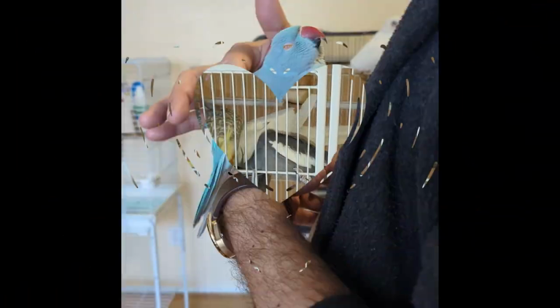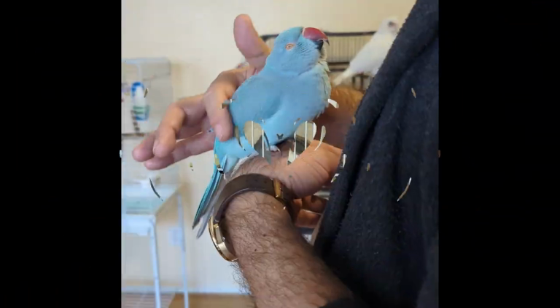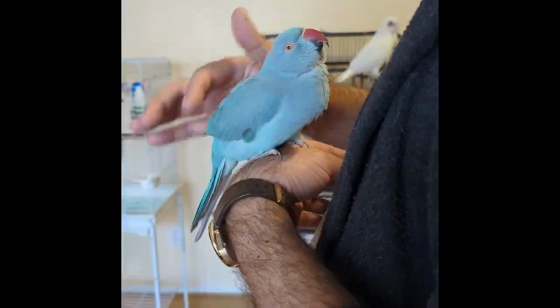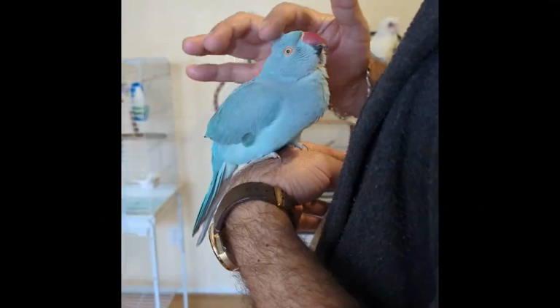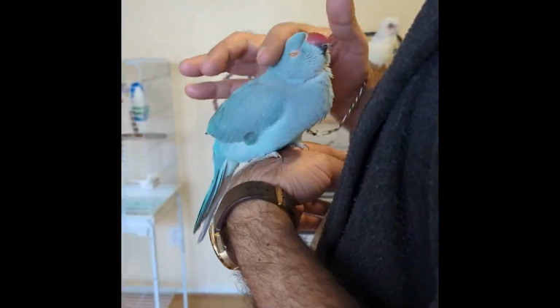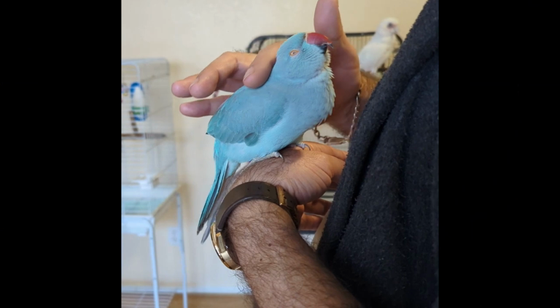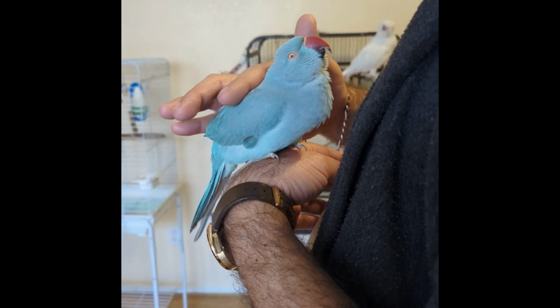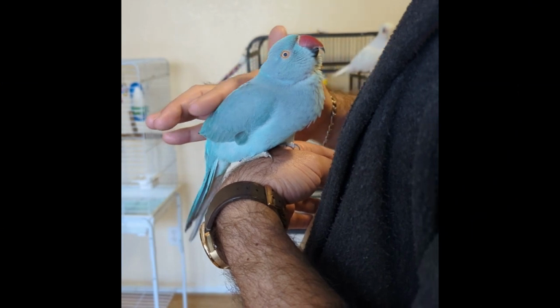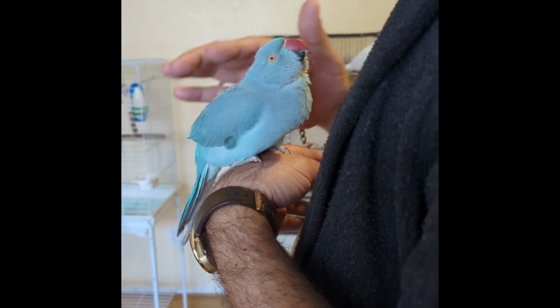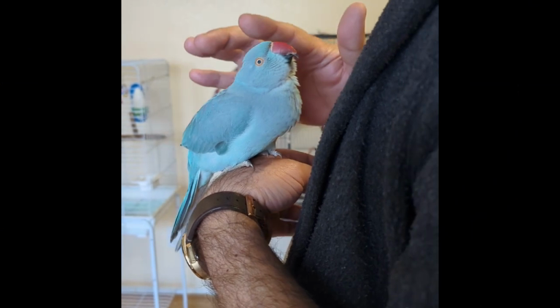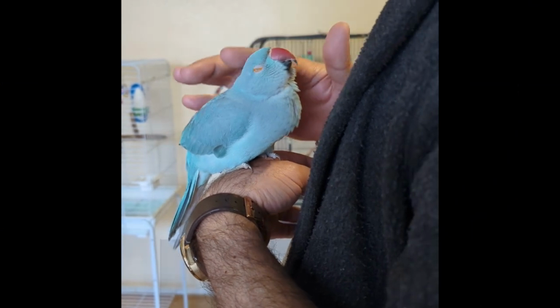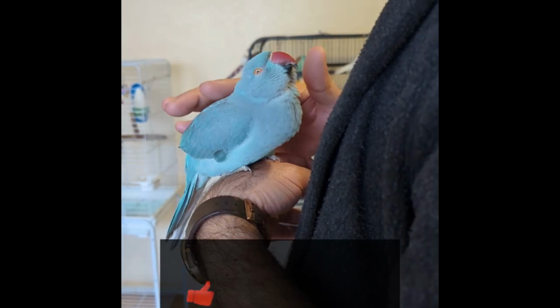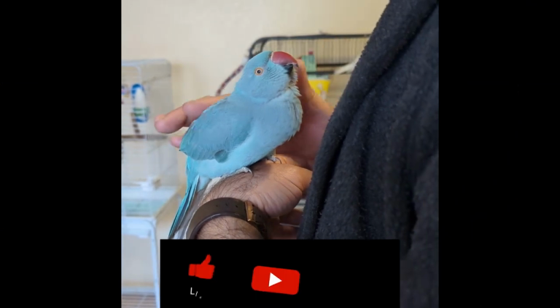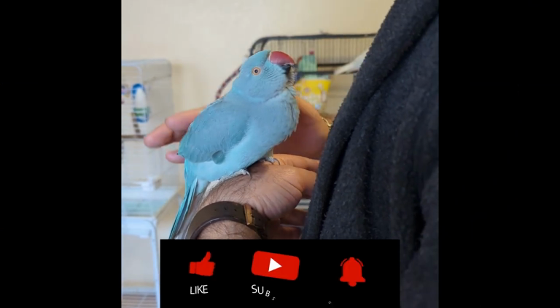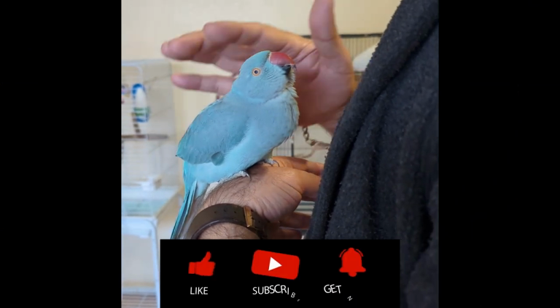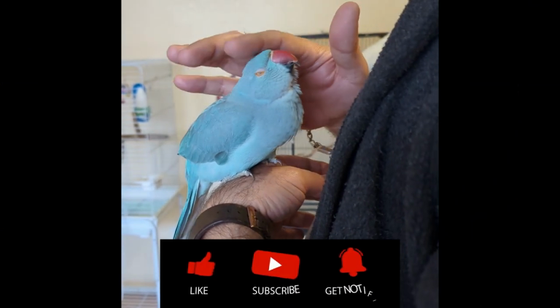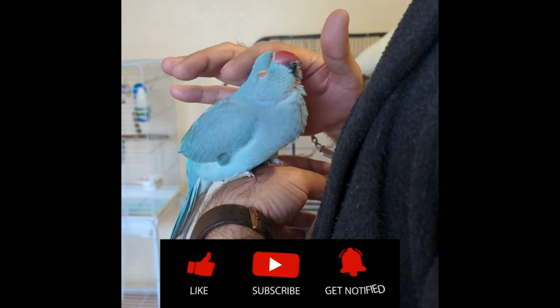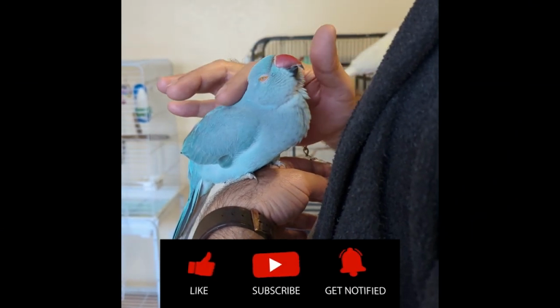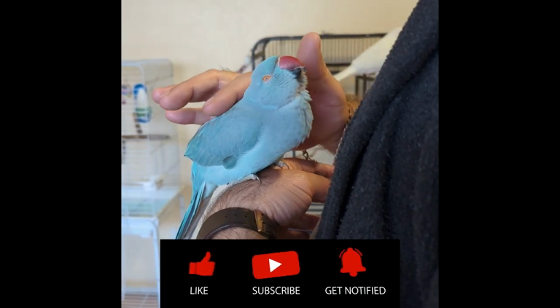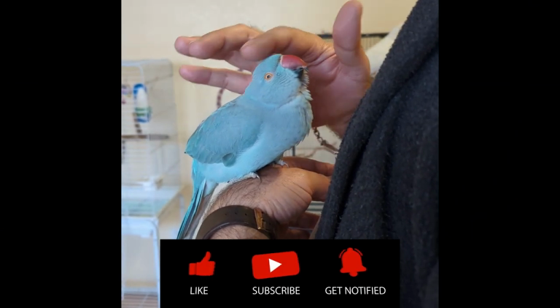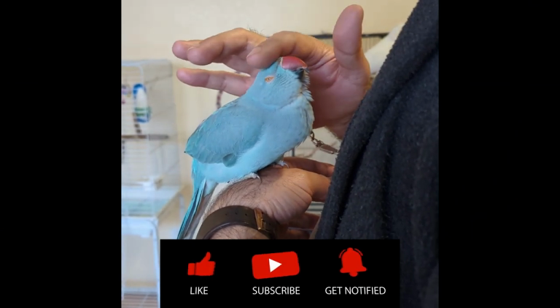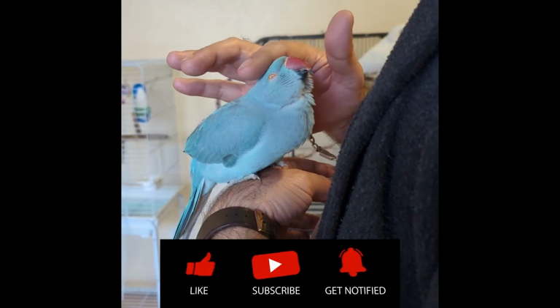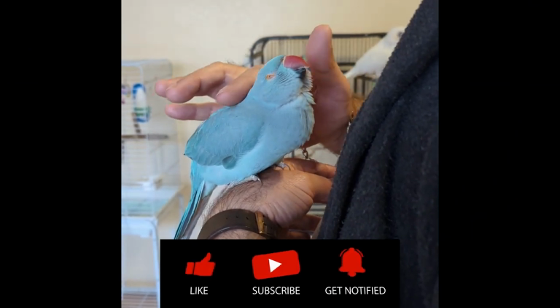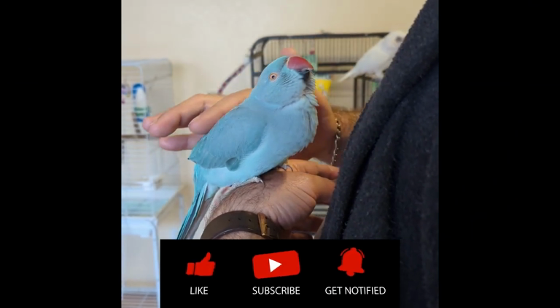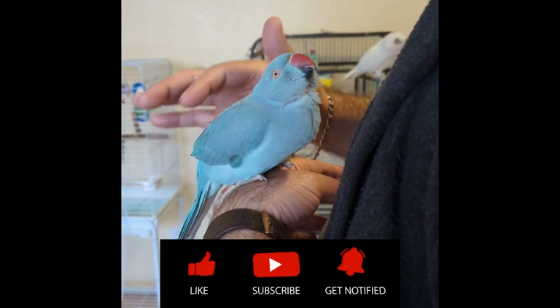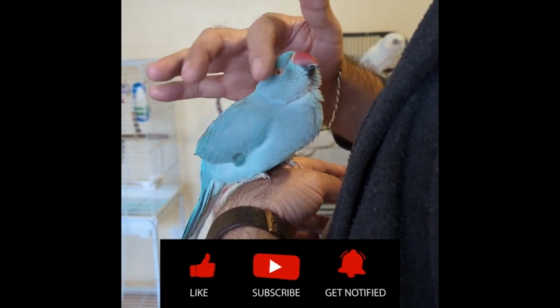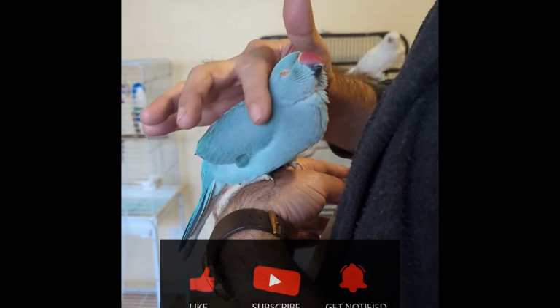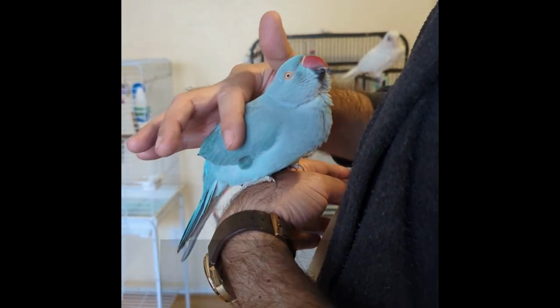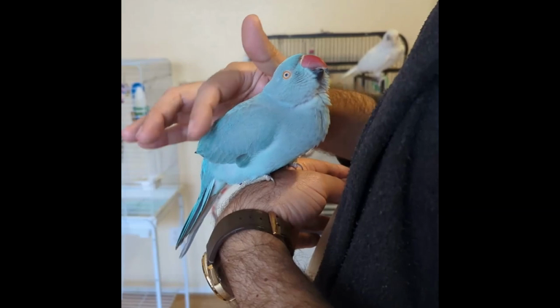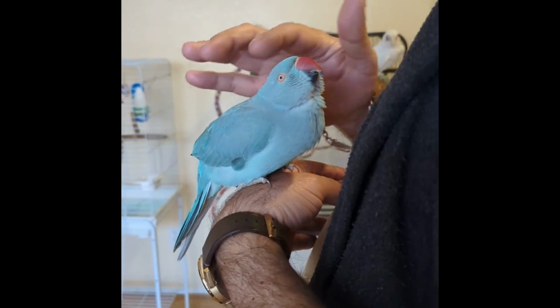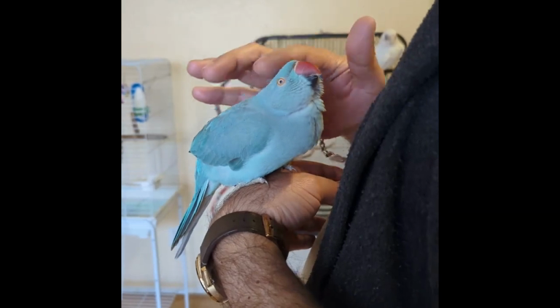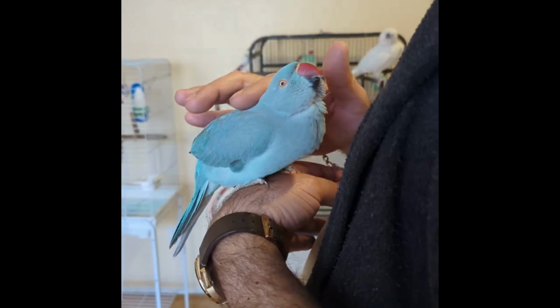If you are enjoying this video so far, please like and subscribe. When you're done with this video, why not check out another one?